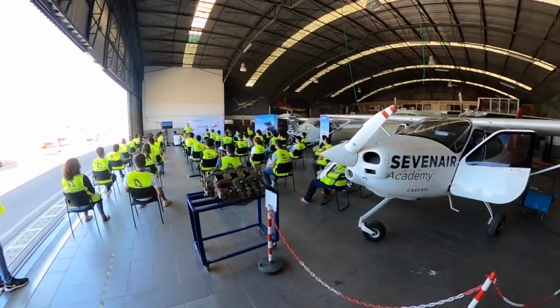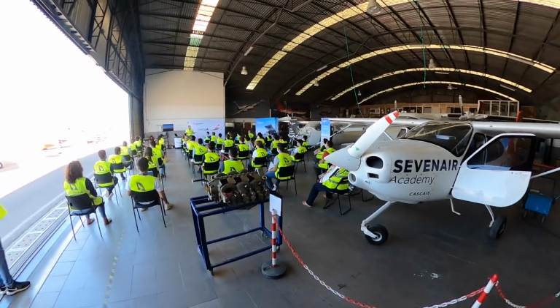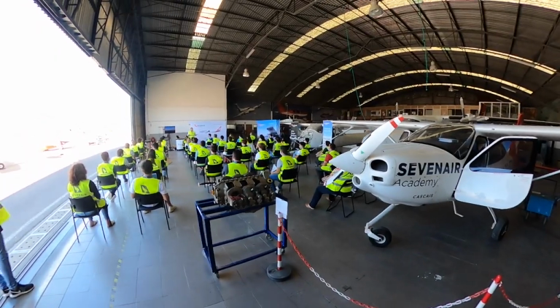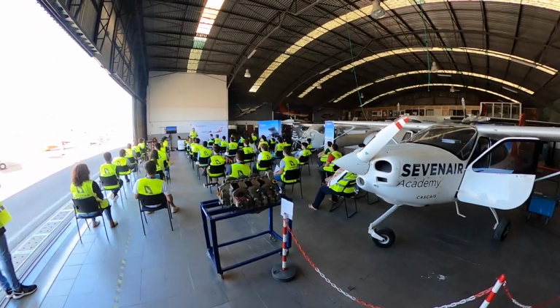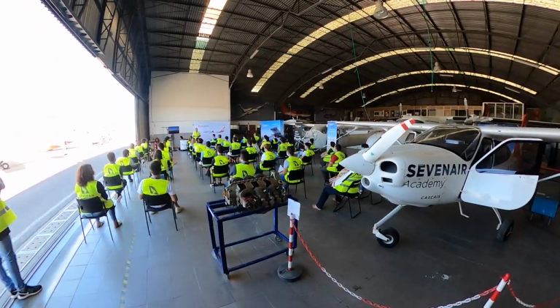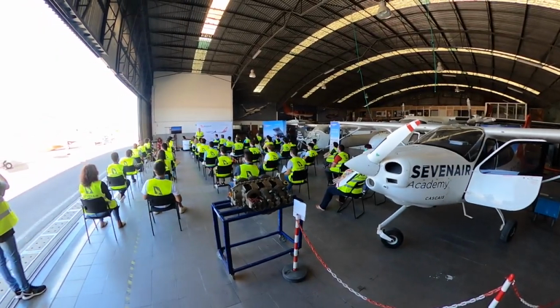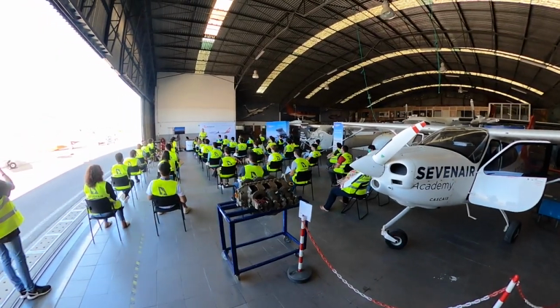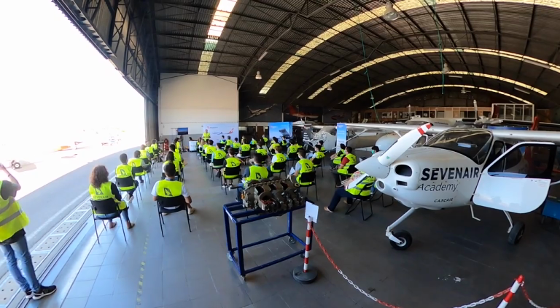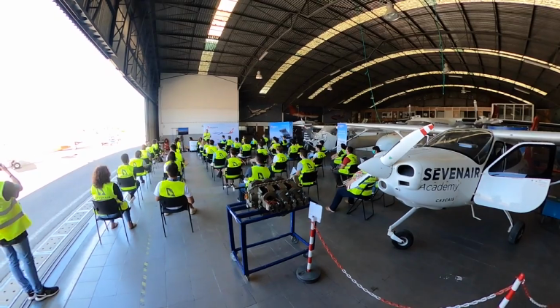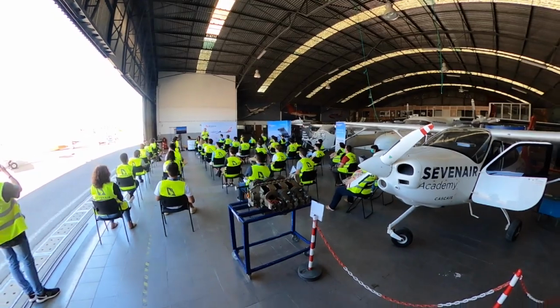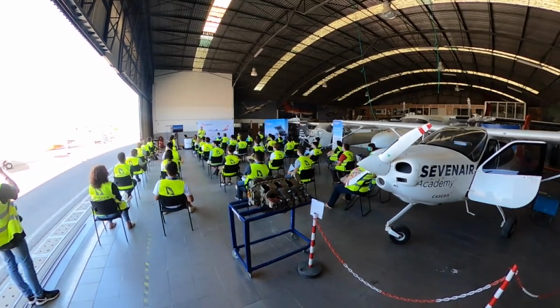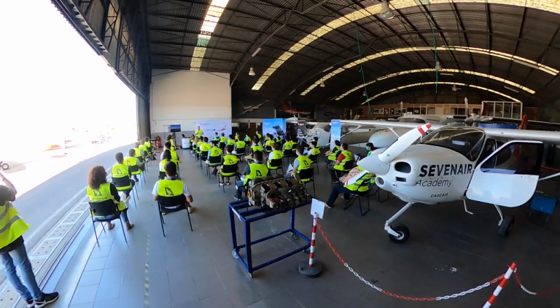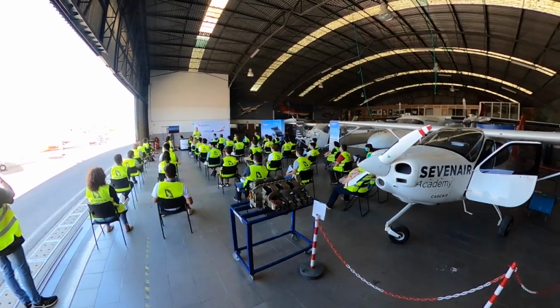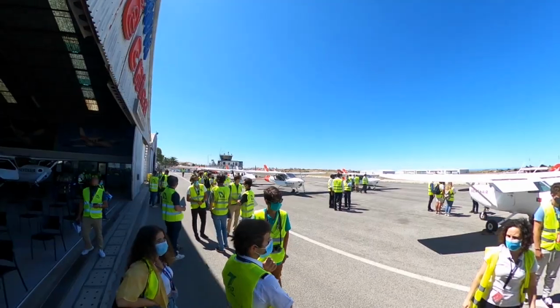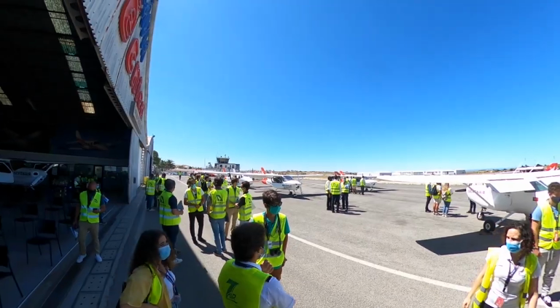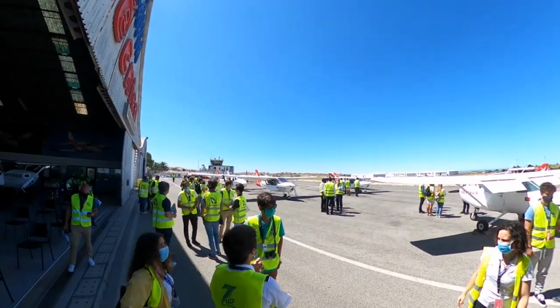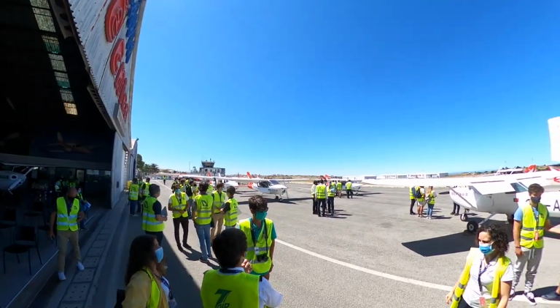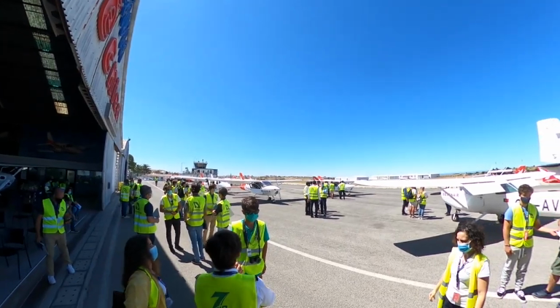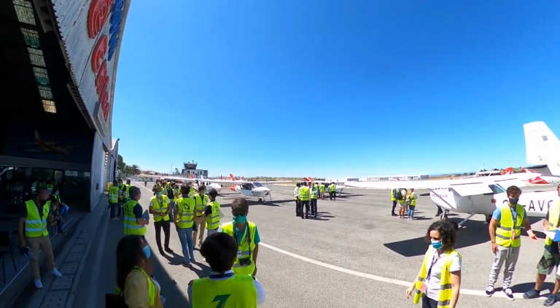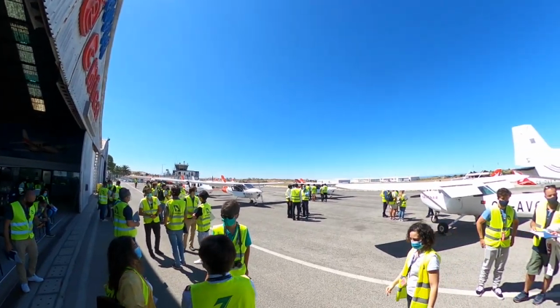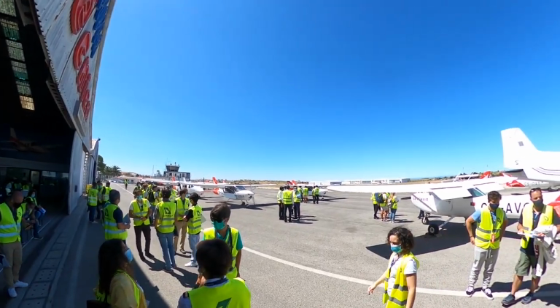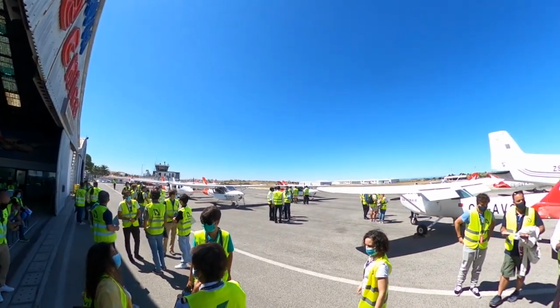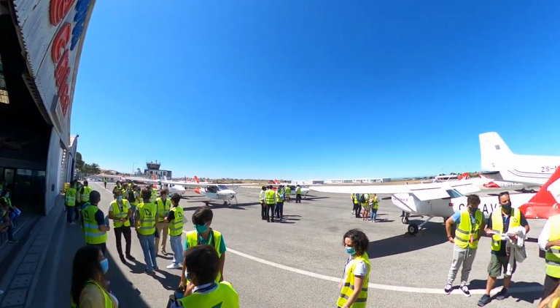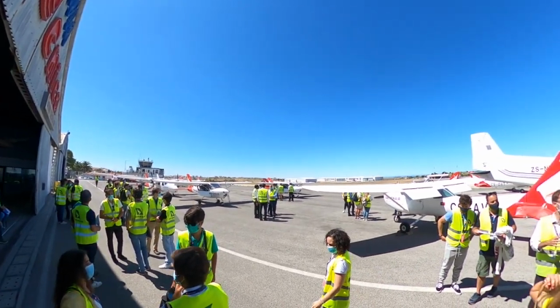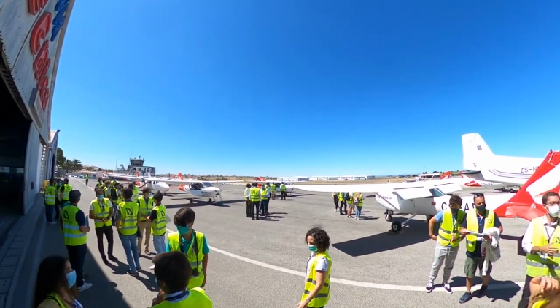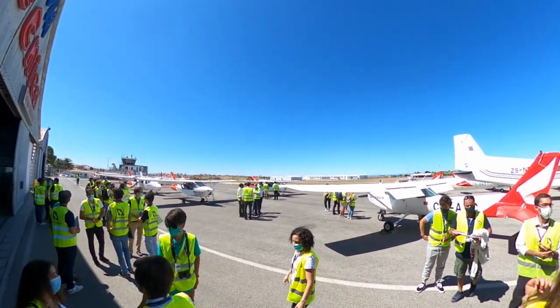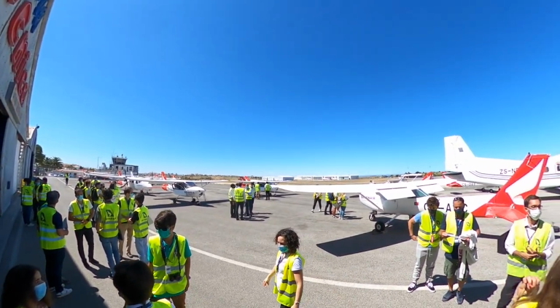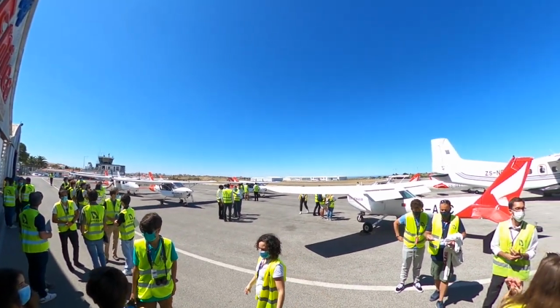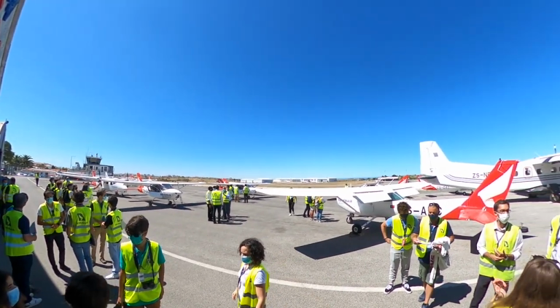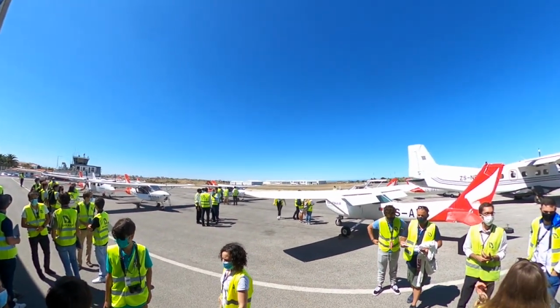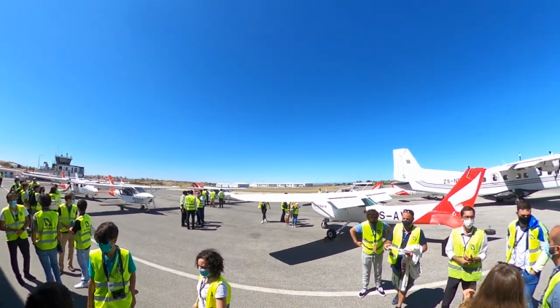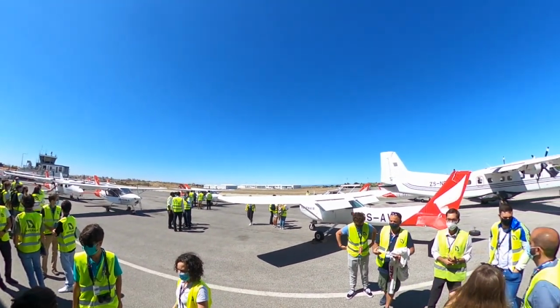Seven Air have many sides to their business, including an airline, a skydiving school, and of course the Seven Air Academy.